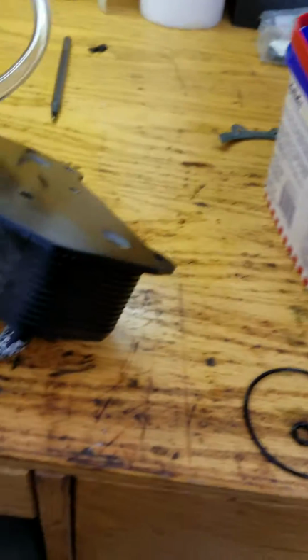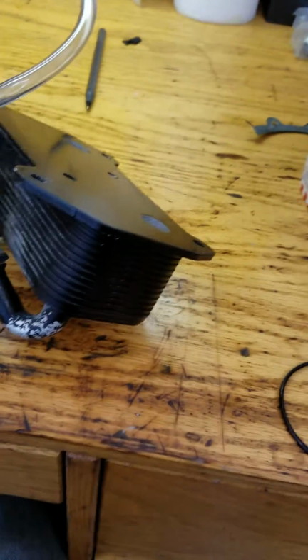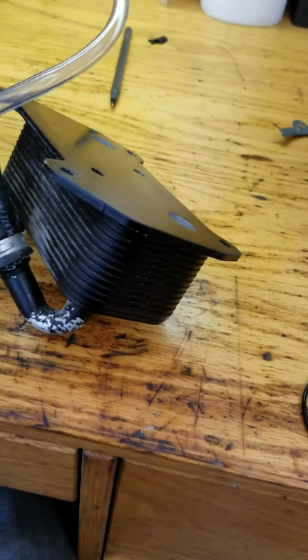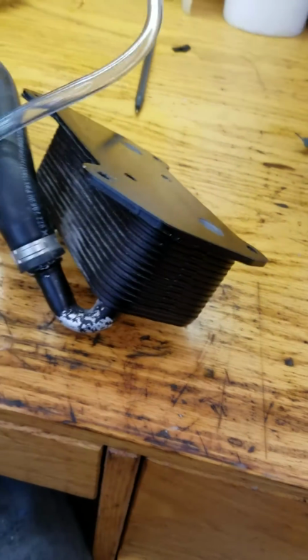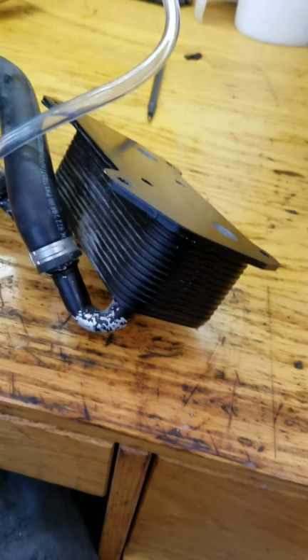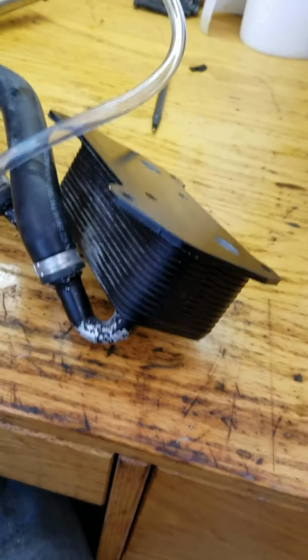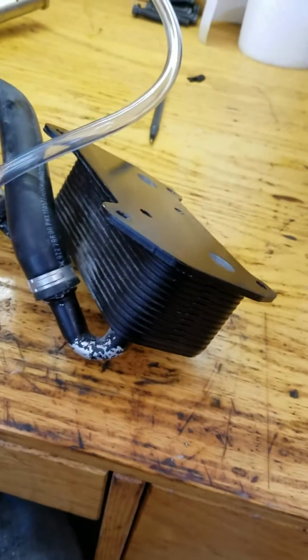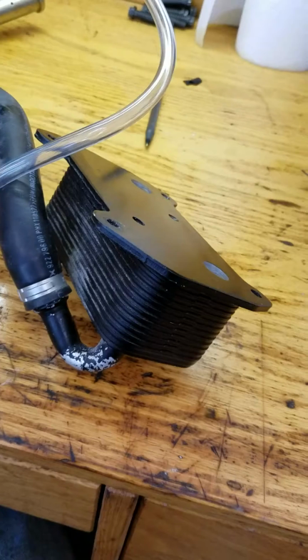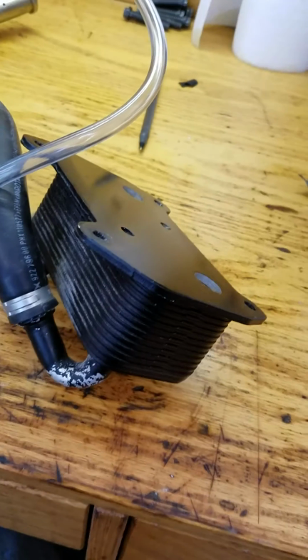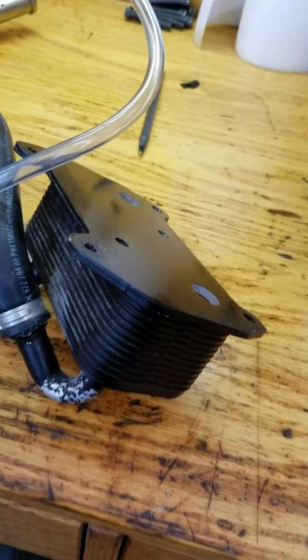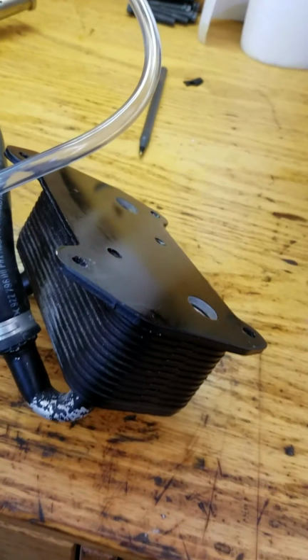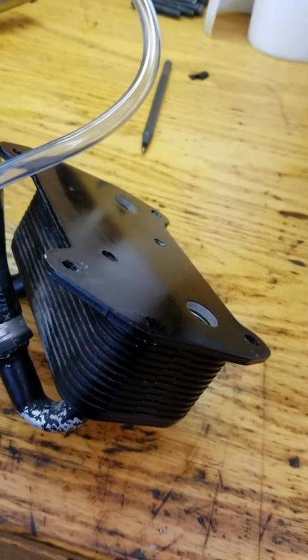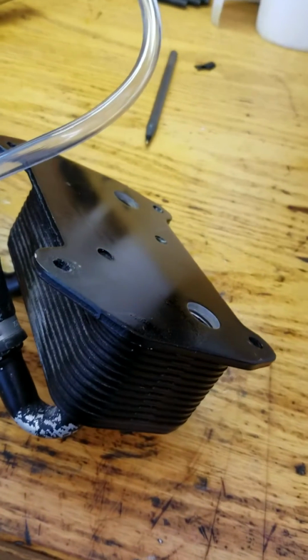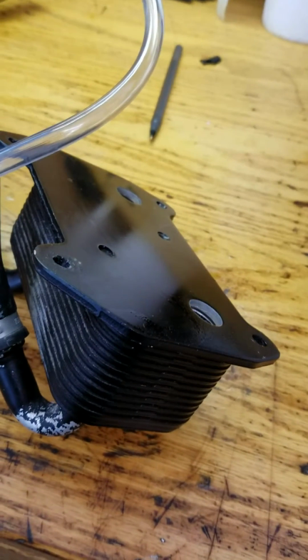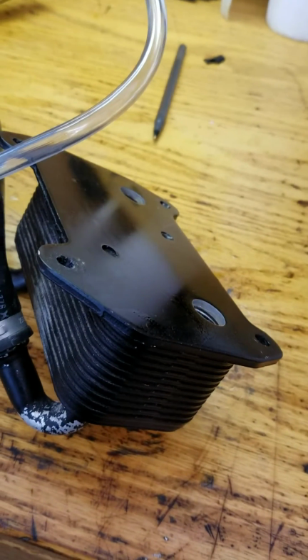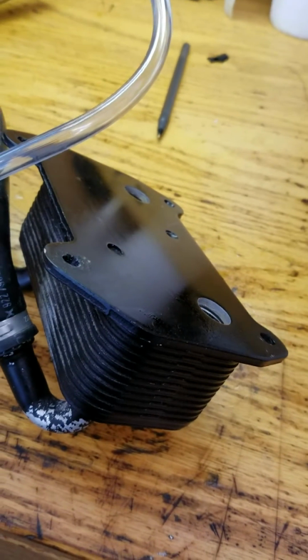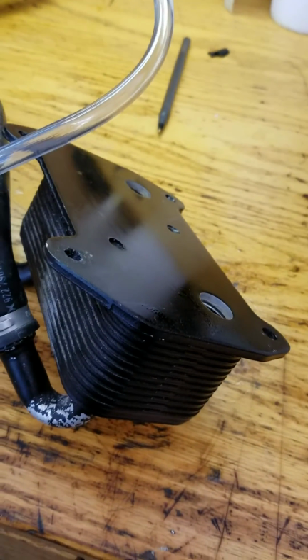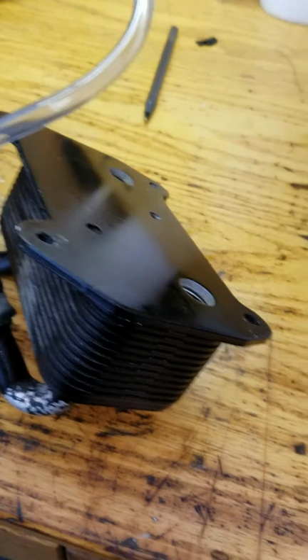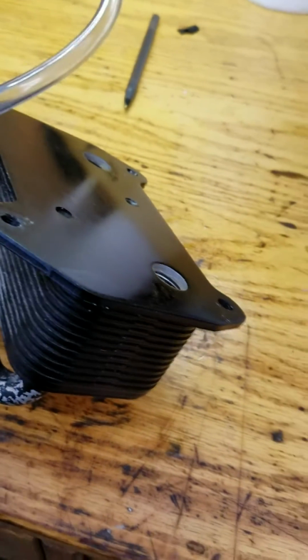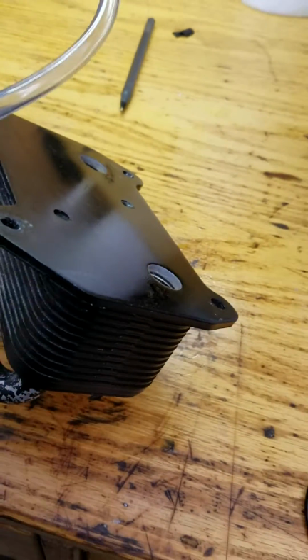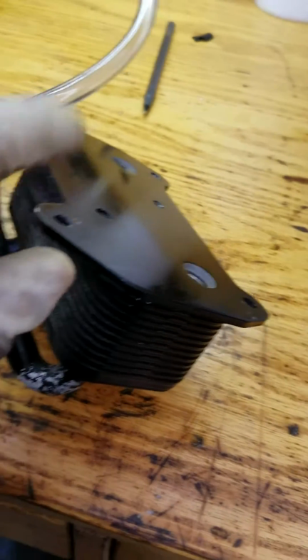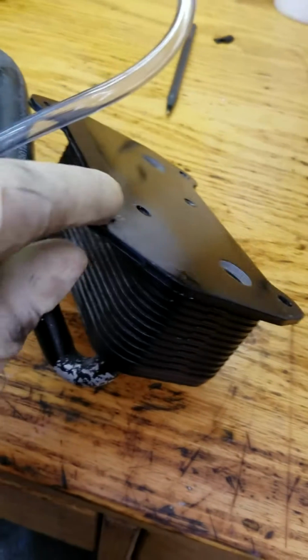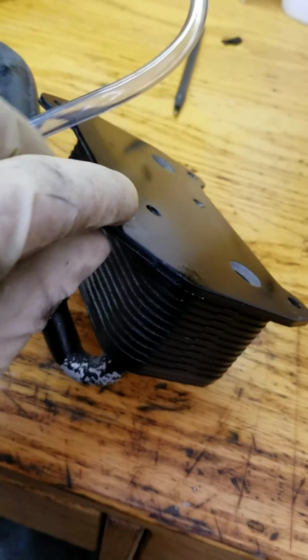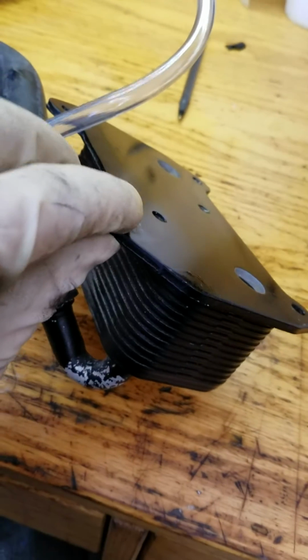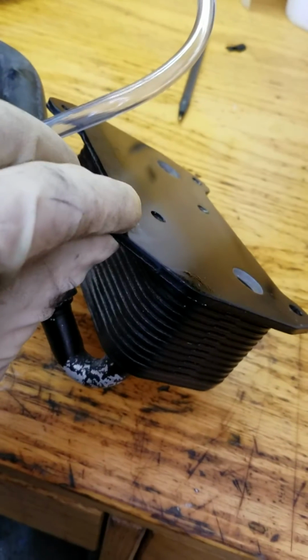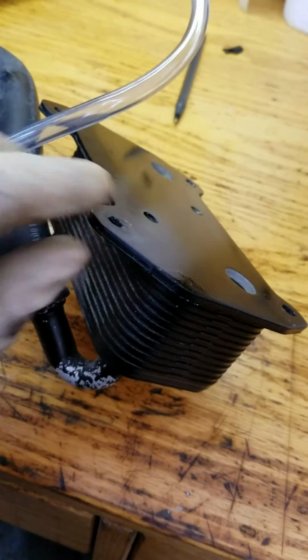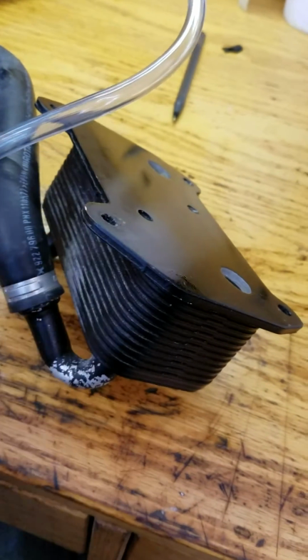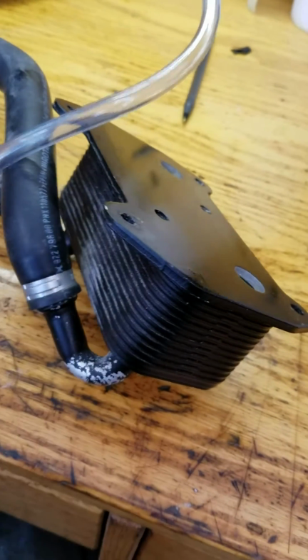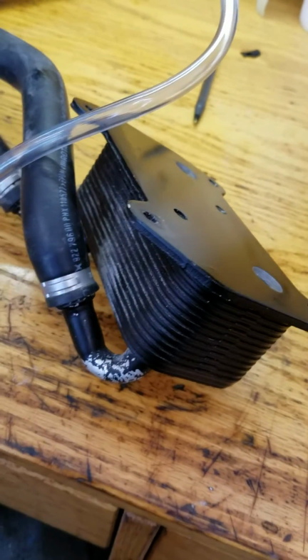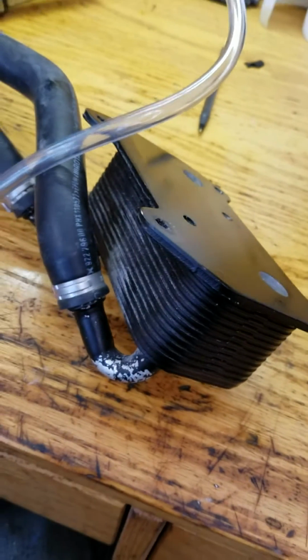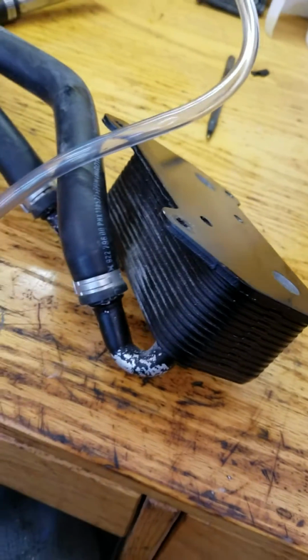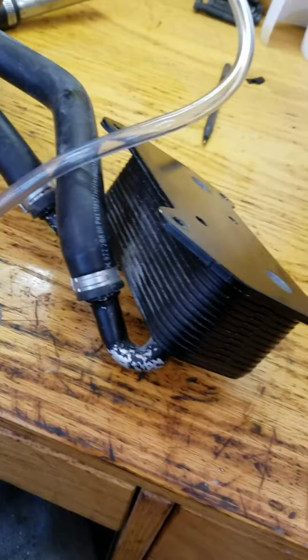I ran the problem down and found out that it was indeed my oil cooler. It has a hole inside.